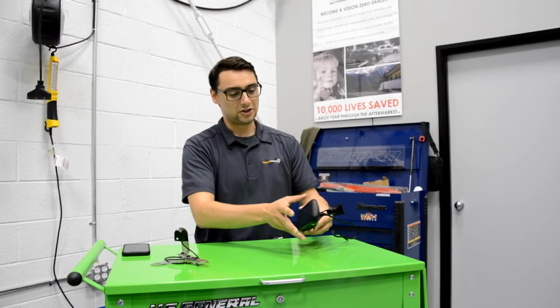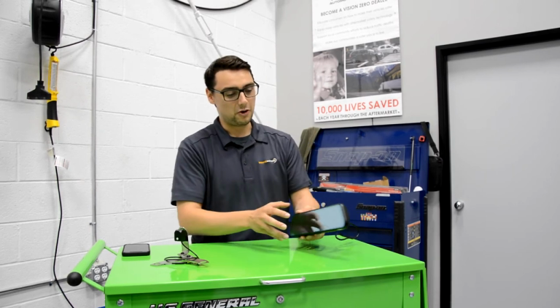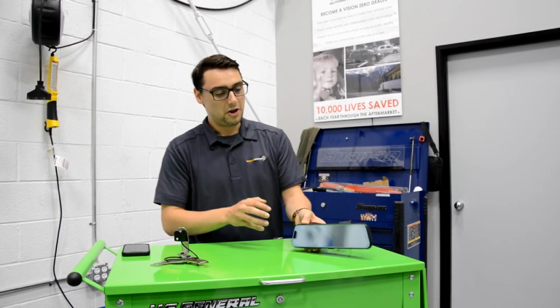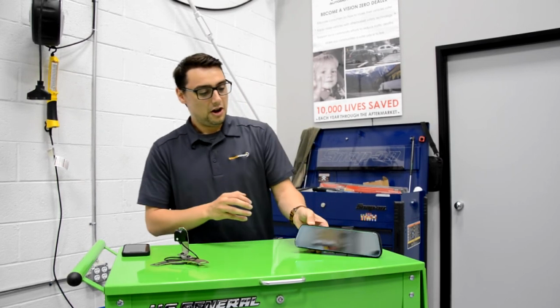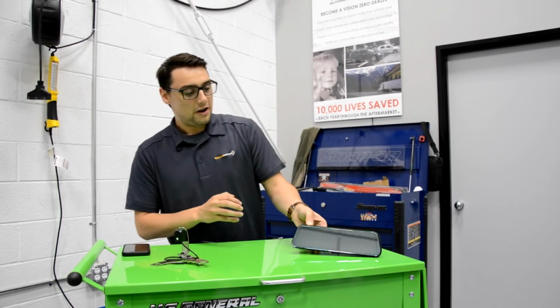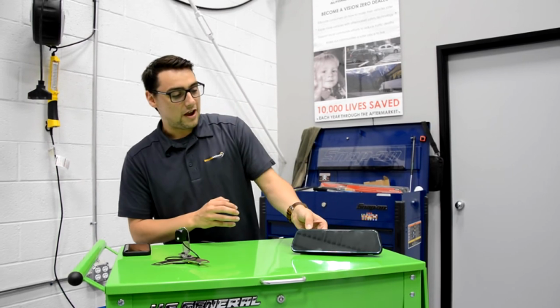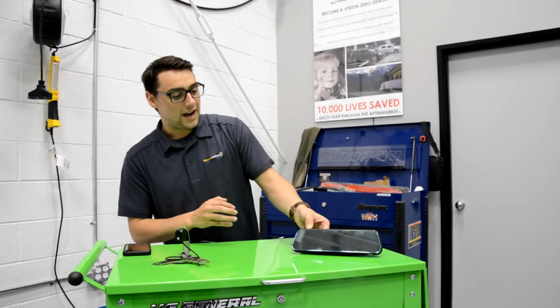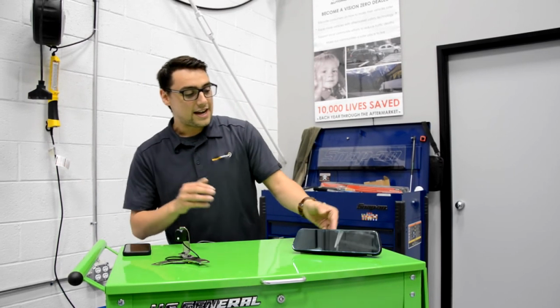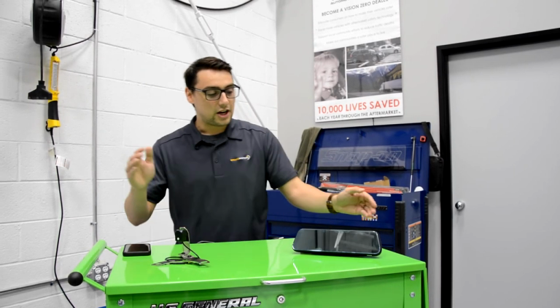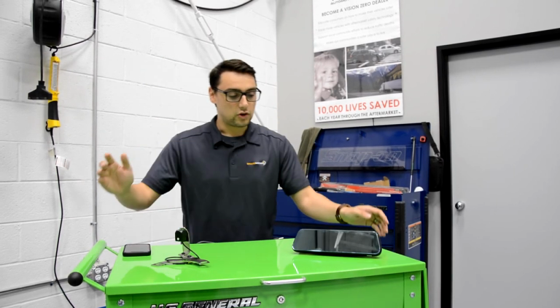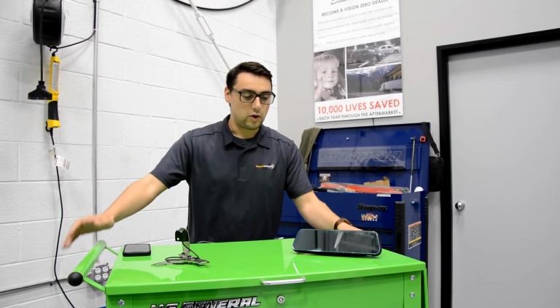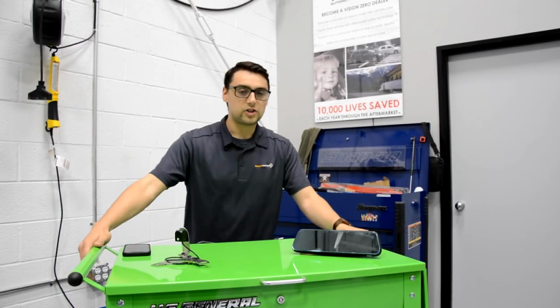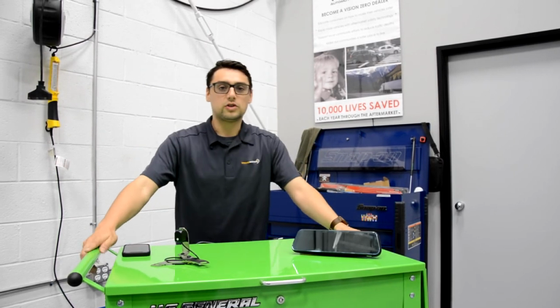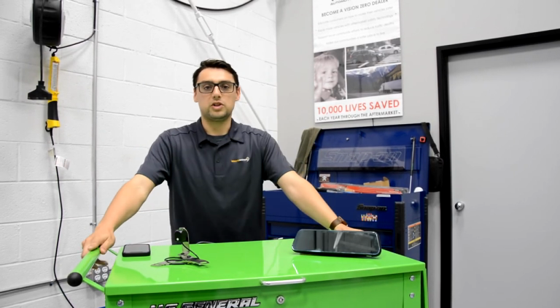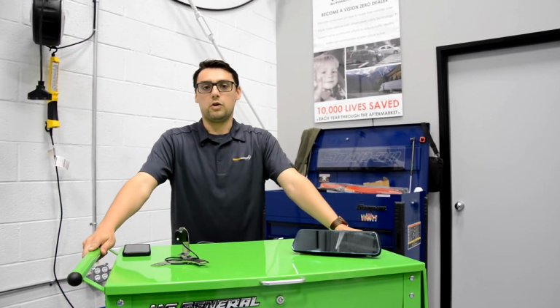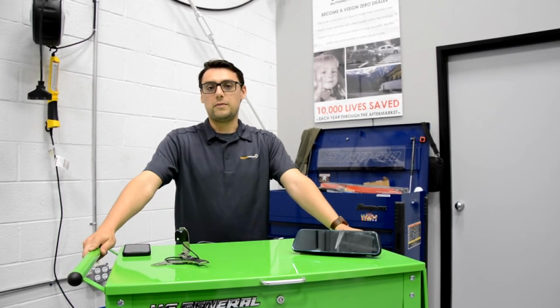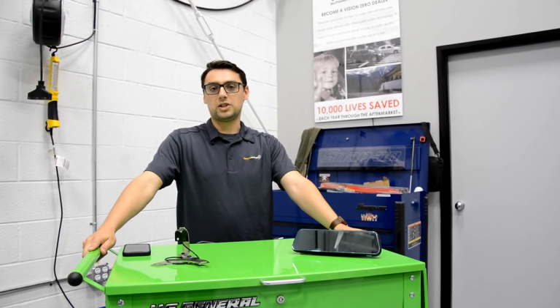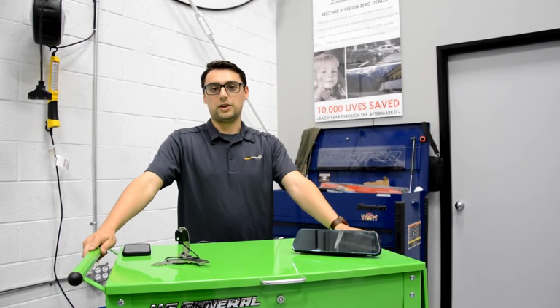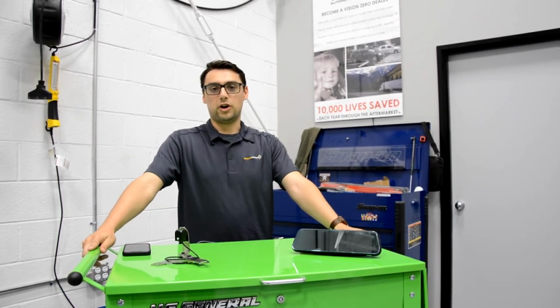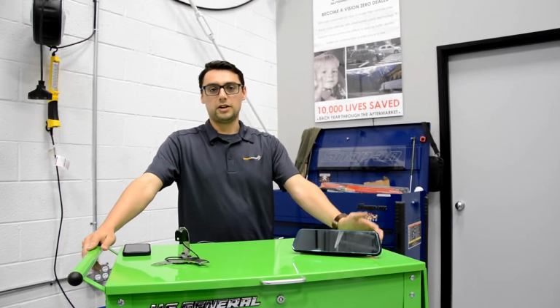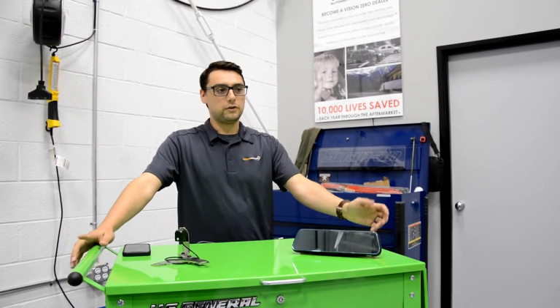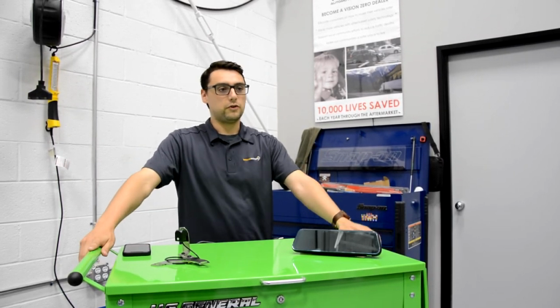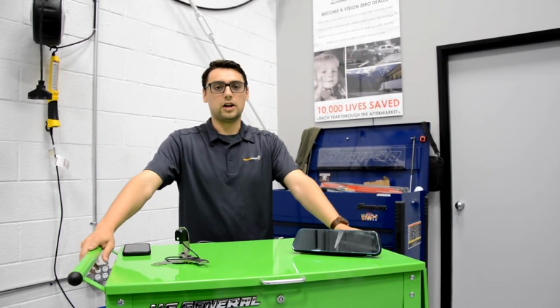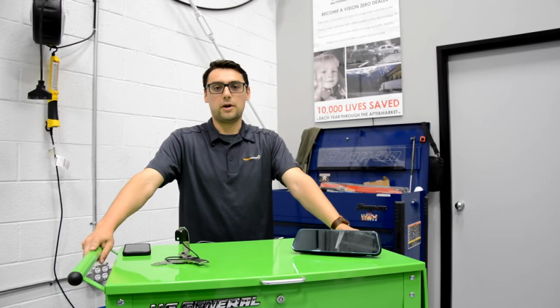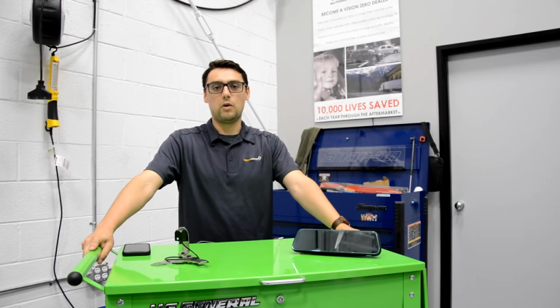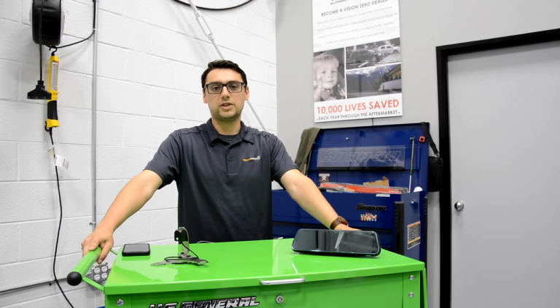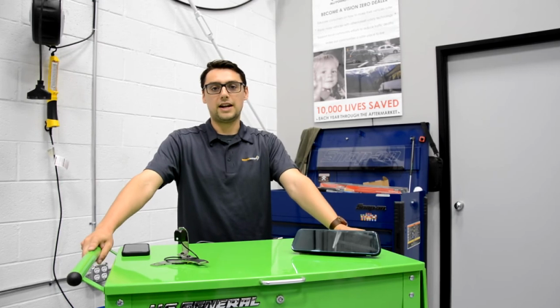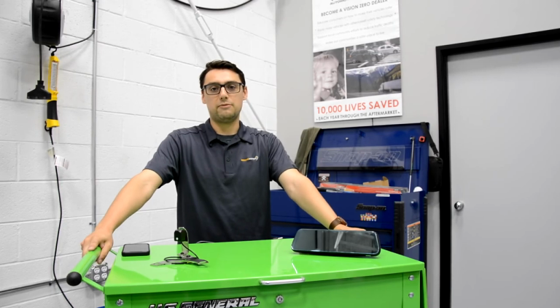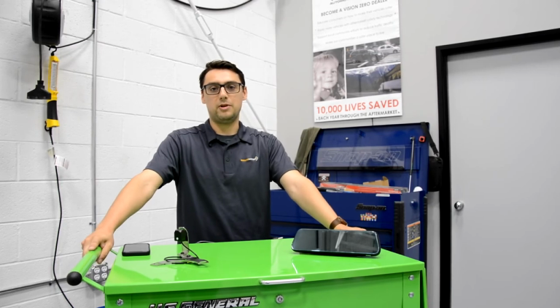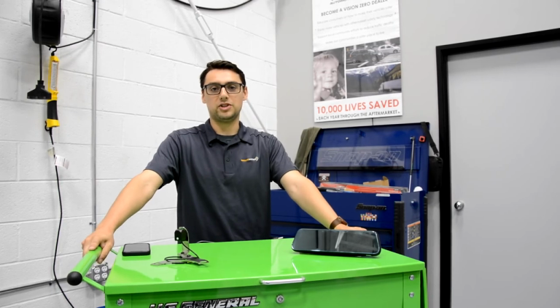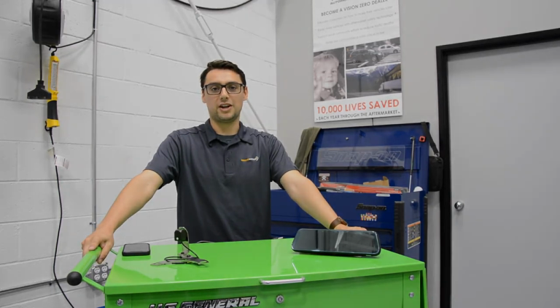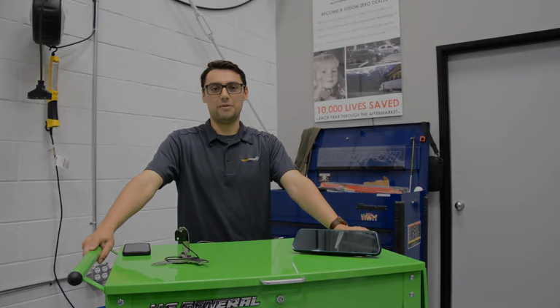If you have any extra questions or want more information about the products, feel free to come by our website at brandmotion.com.